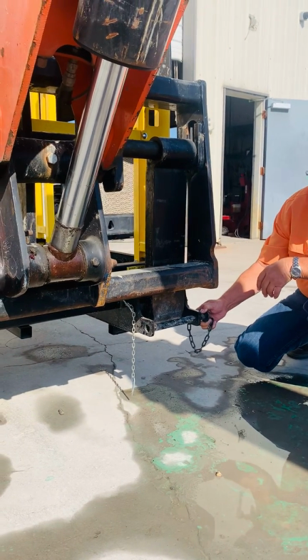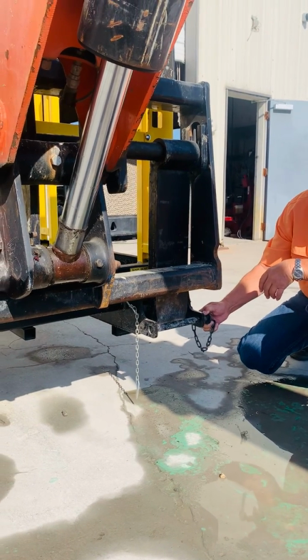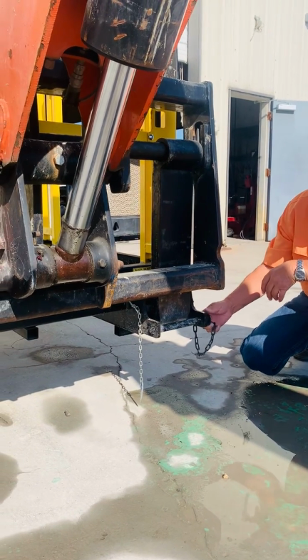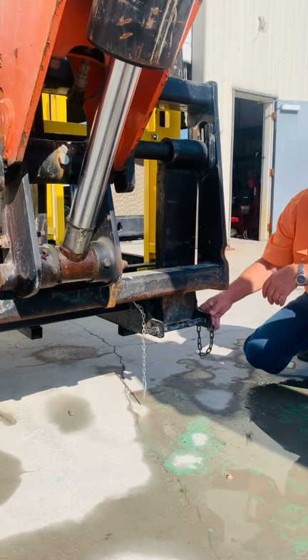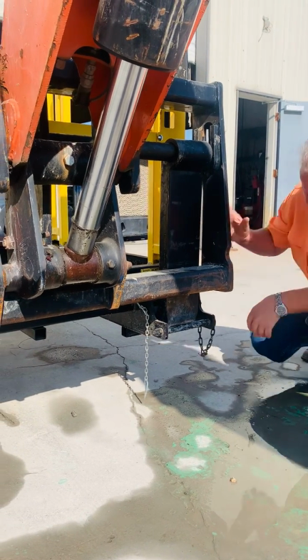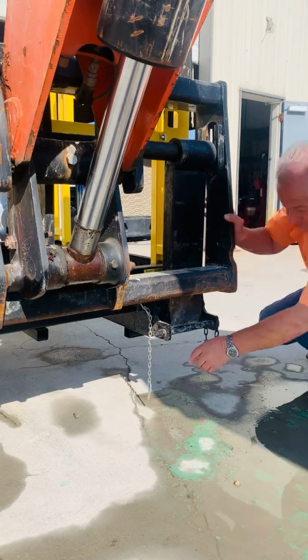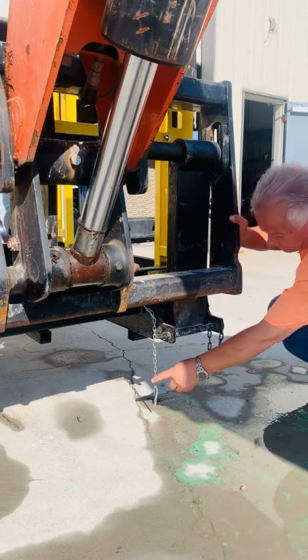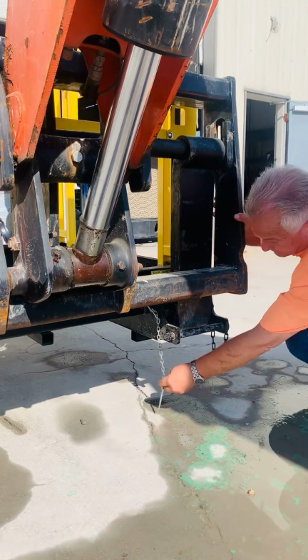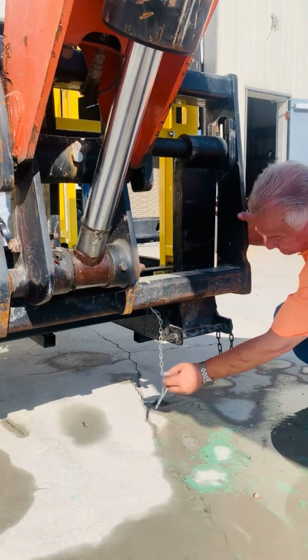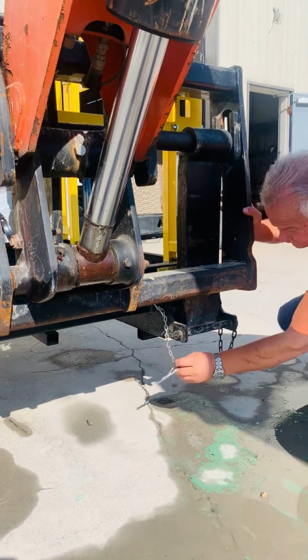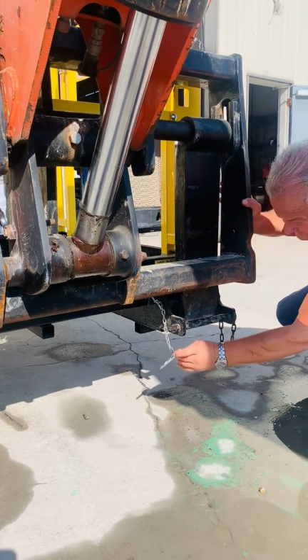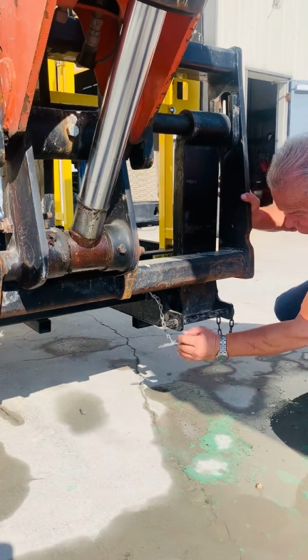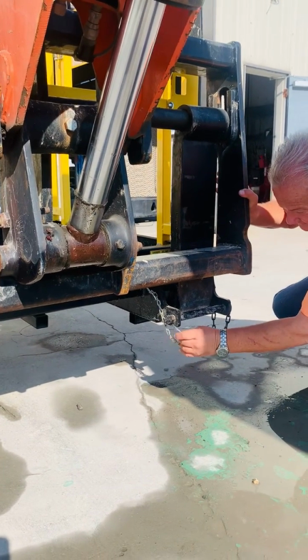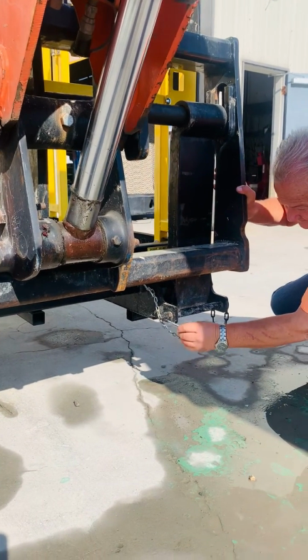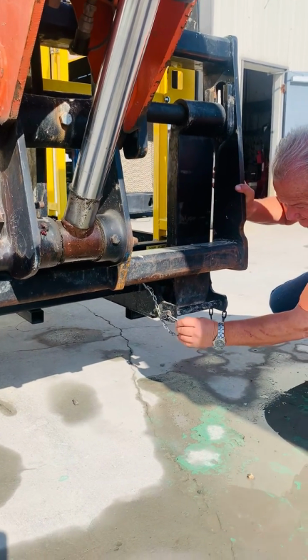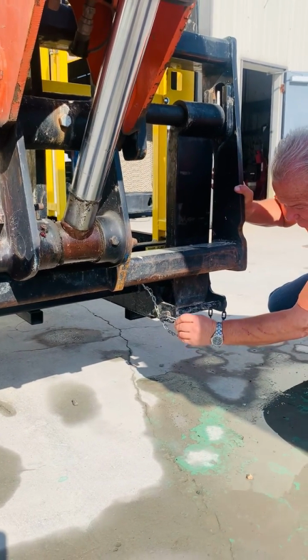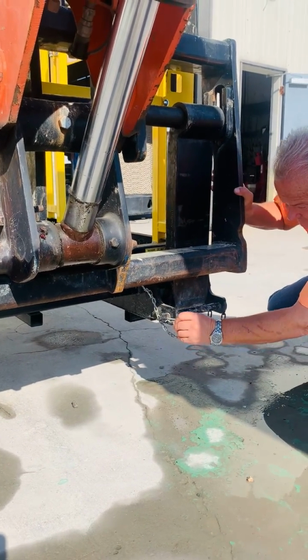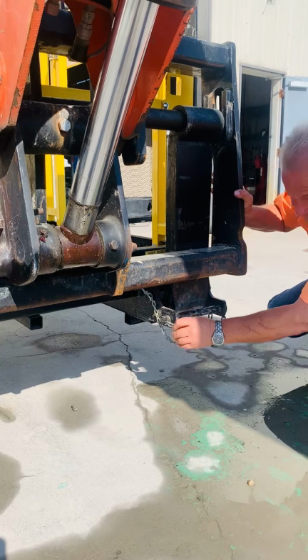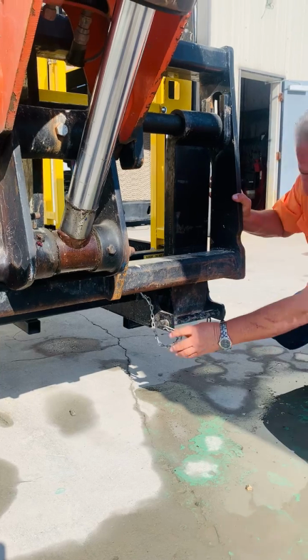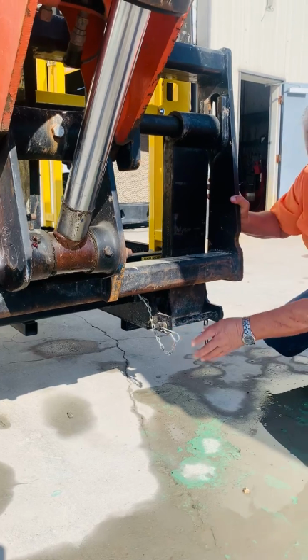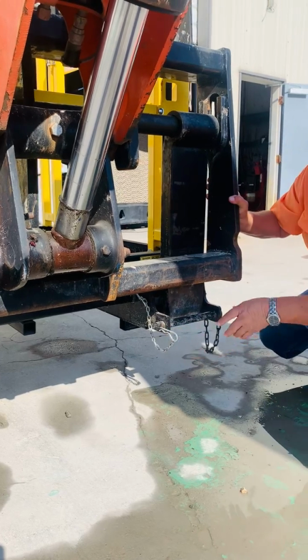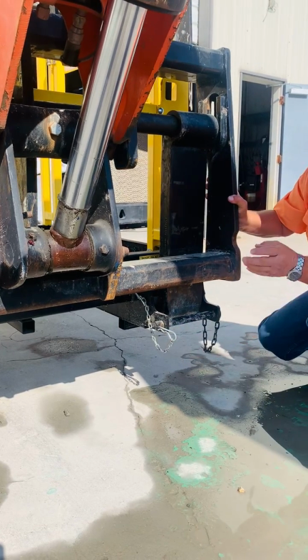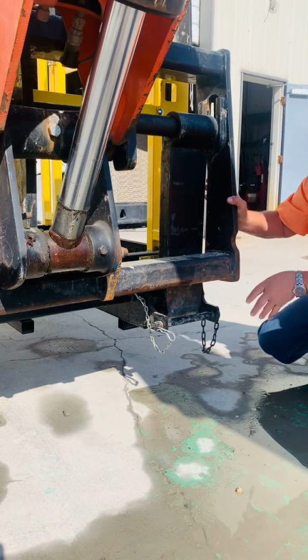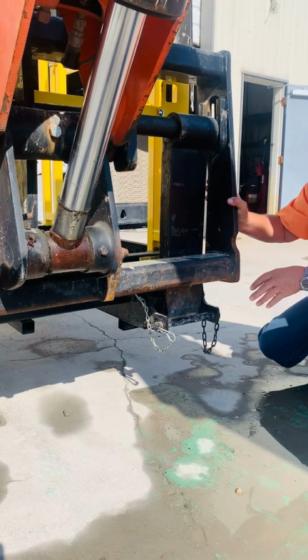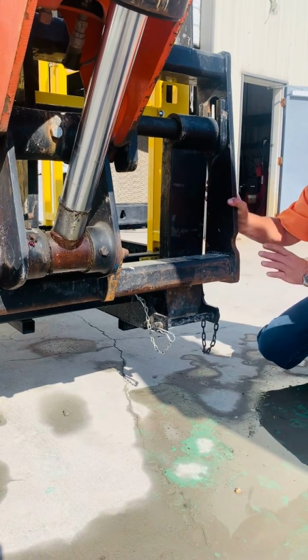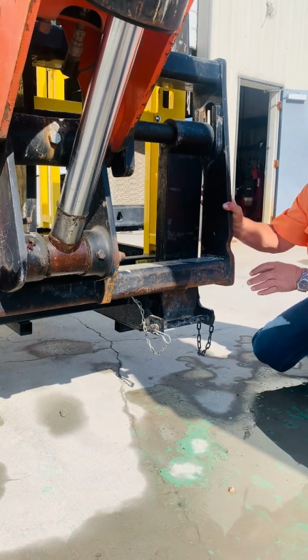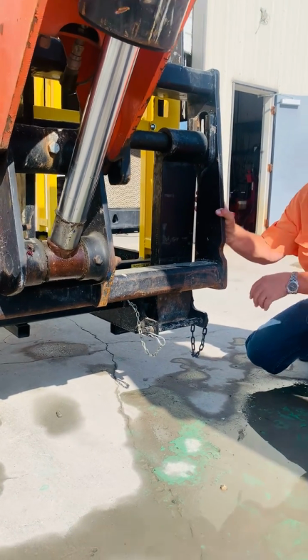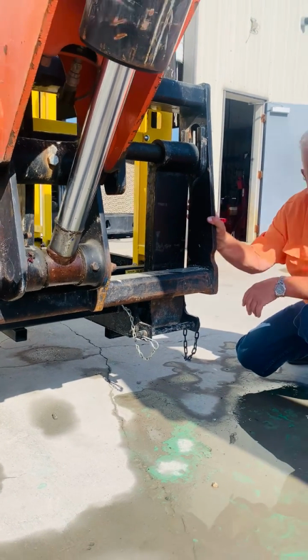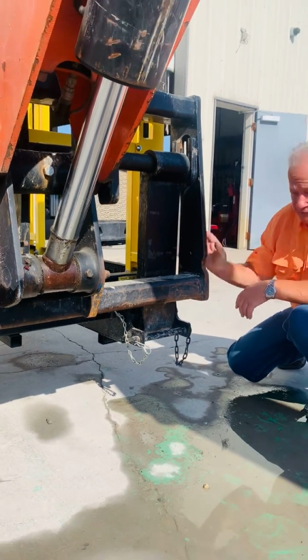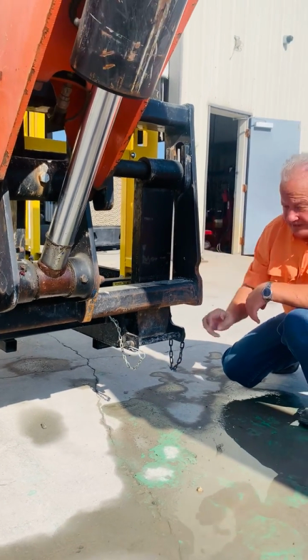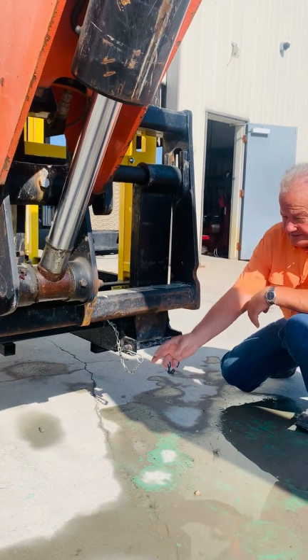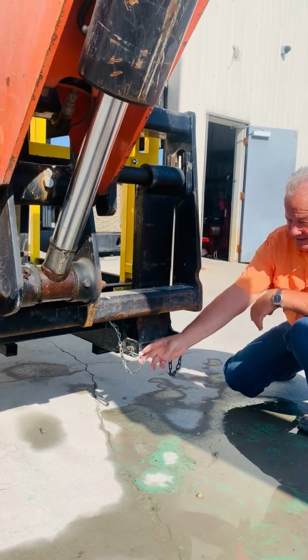Technically, you're supposed to put these pins in there, but for demonstration purposes I'm not going to do that today.